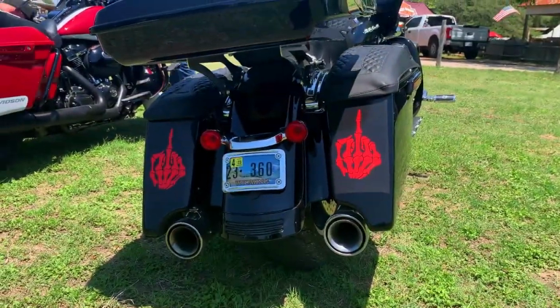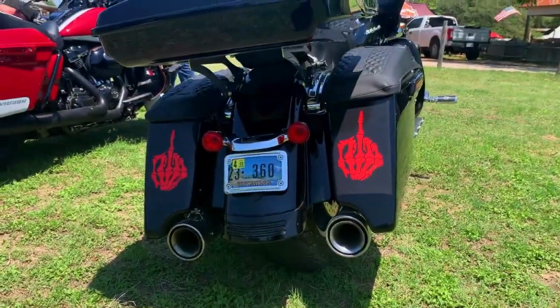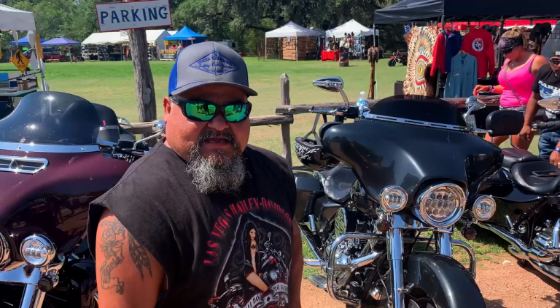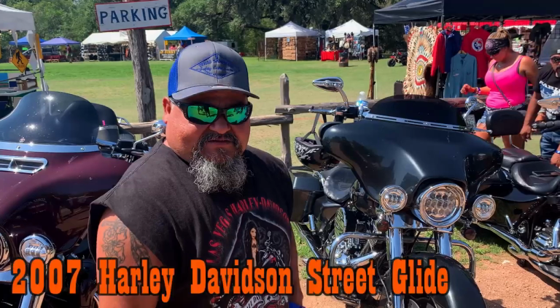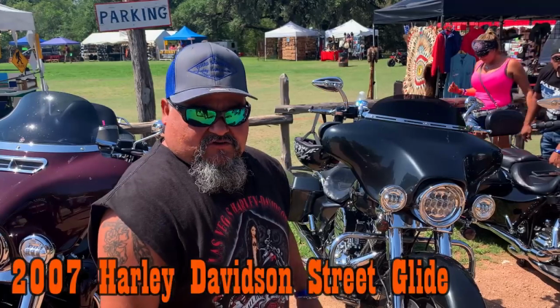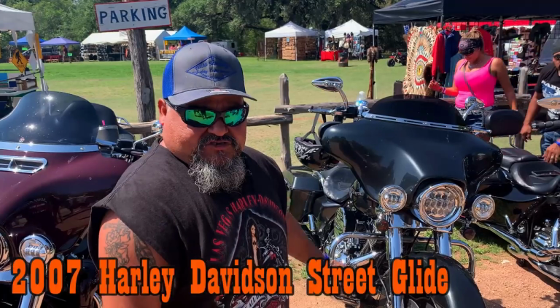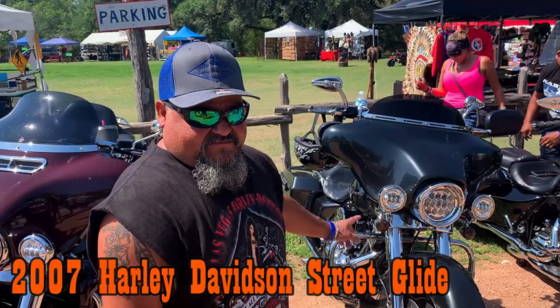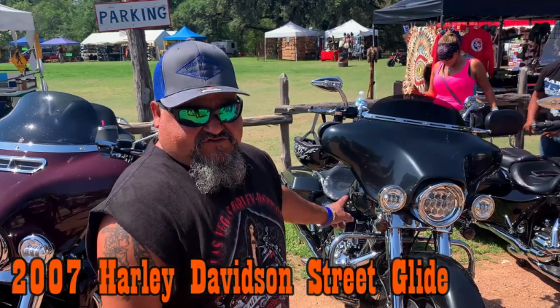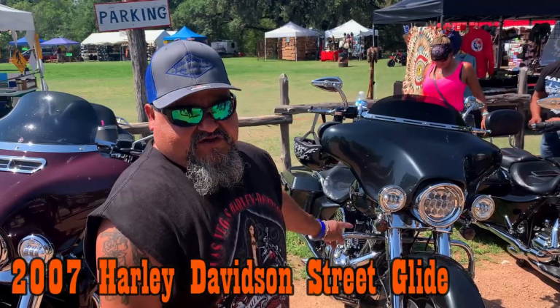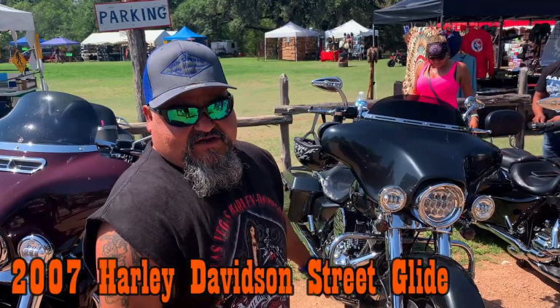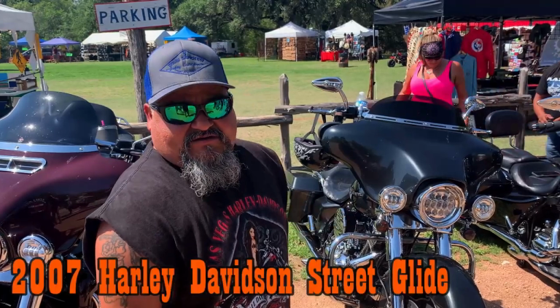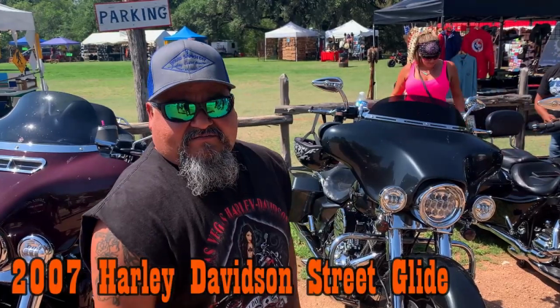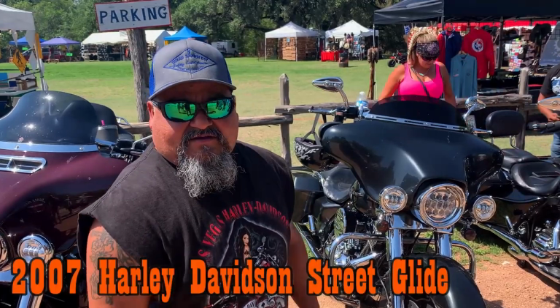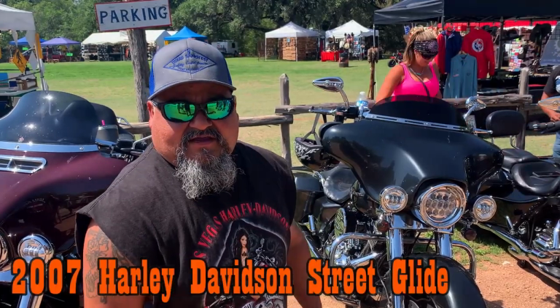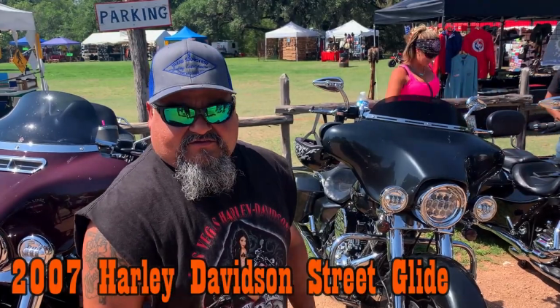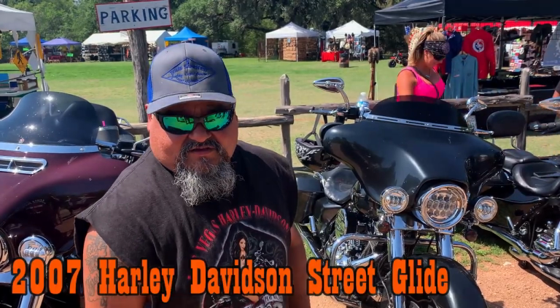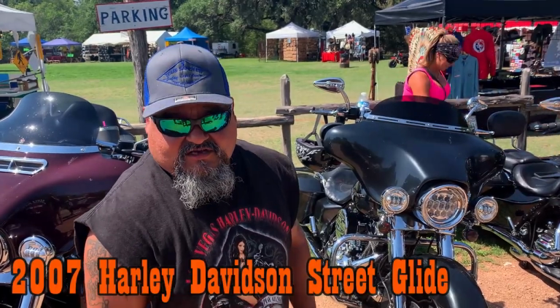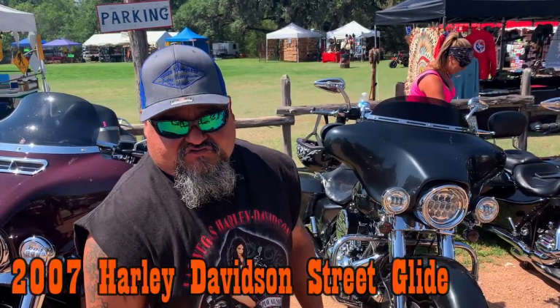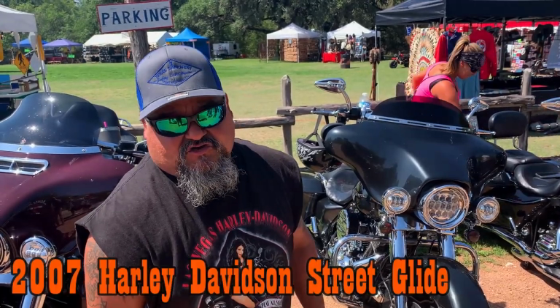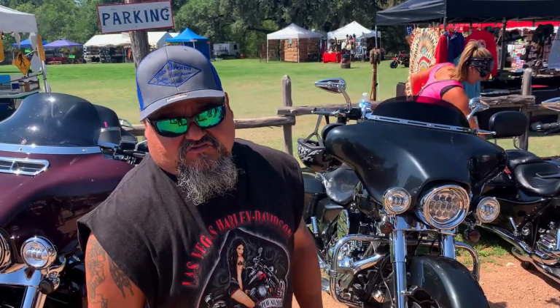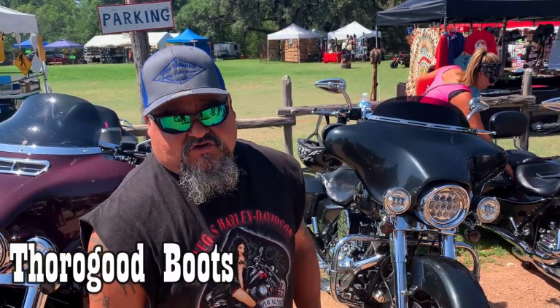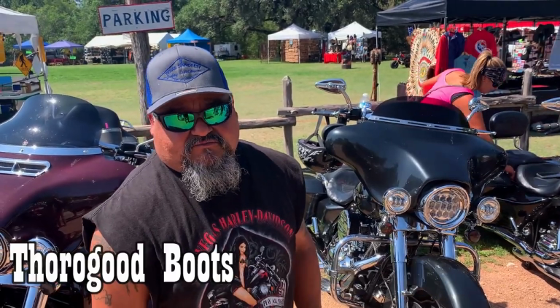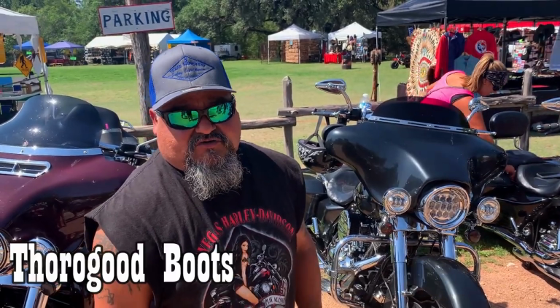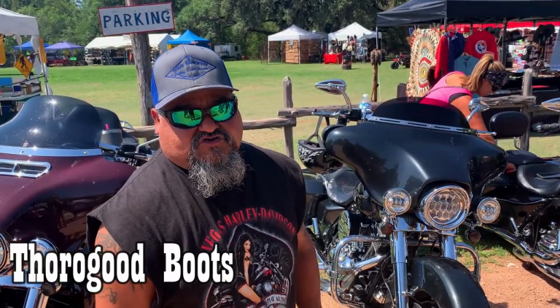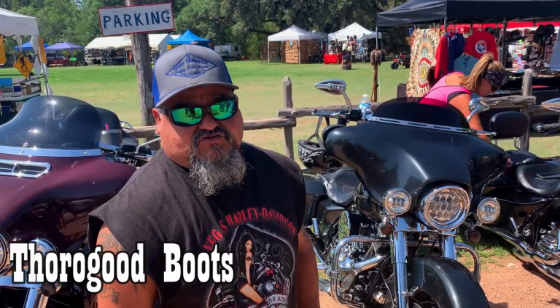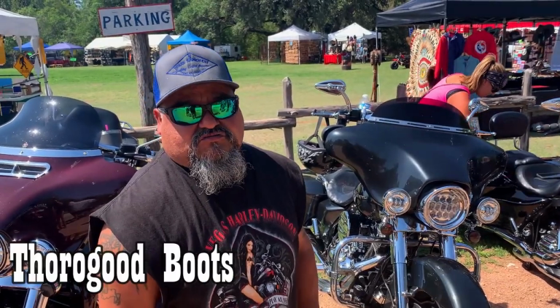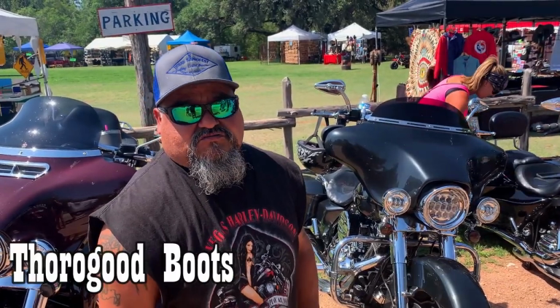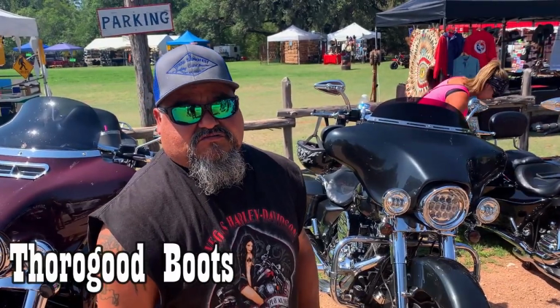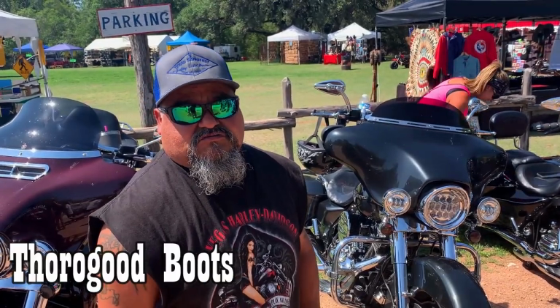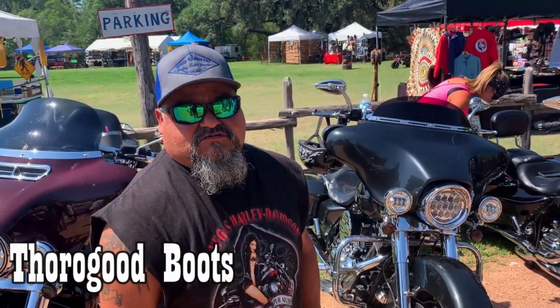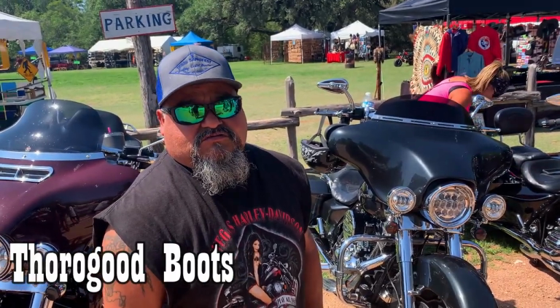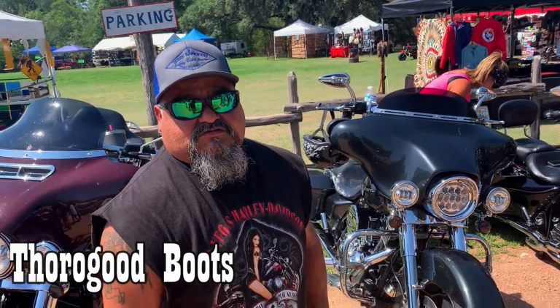It's a Road Glide and a True Glove on the boots. Very cool.